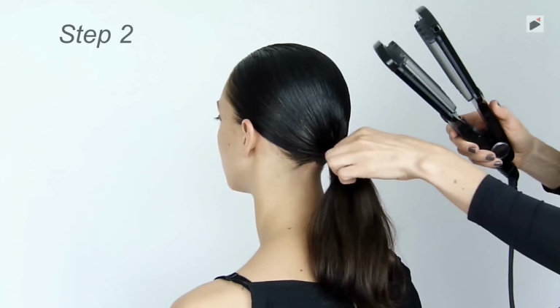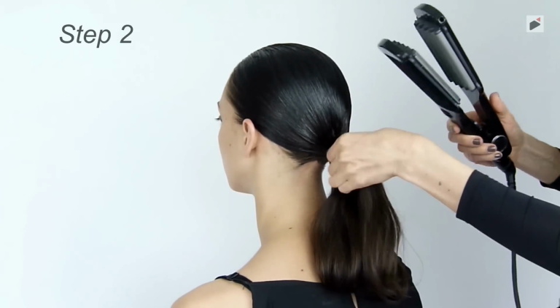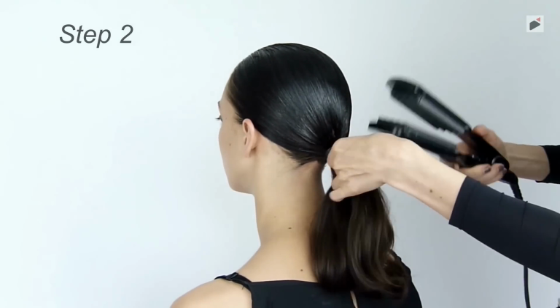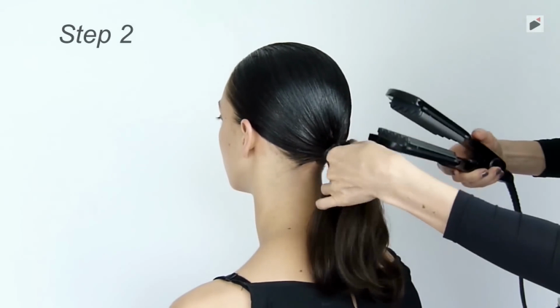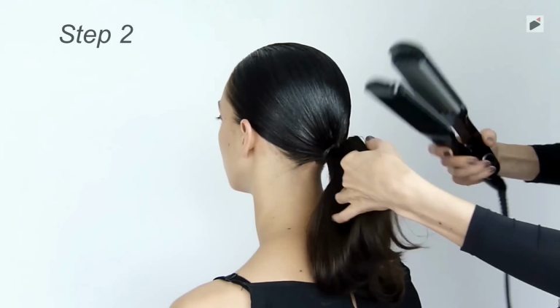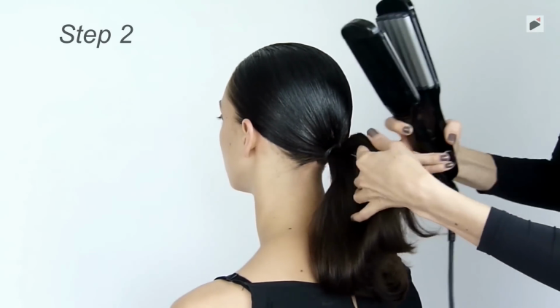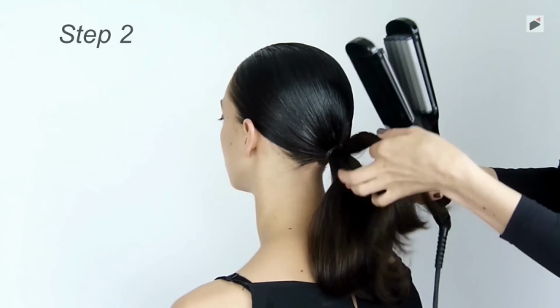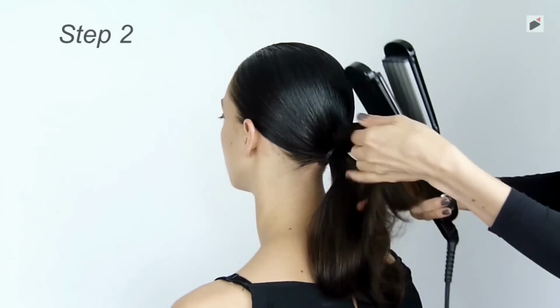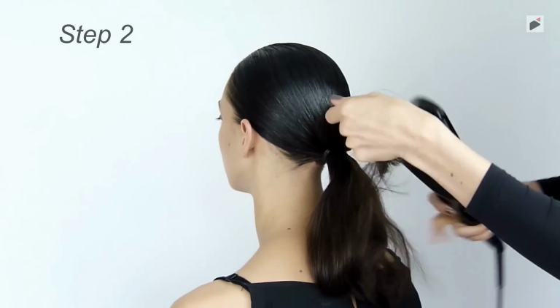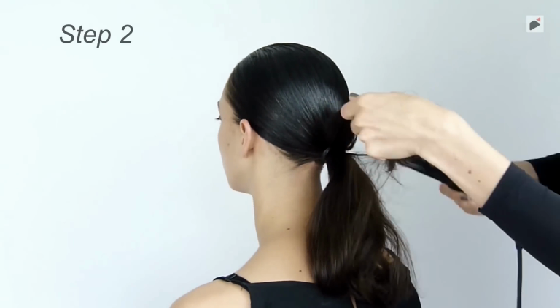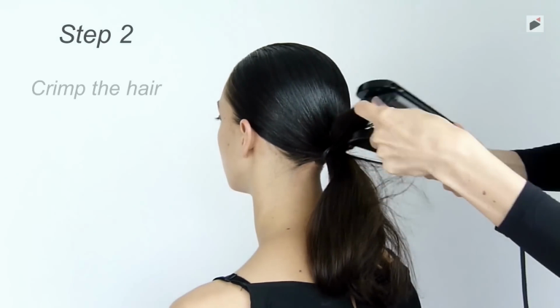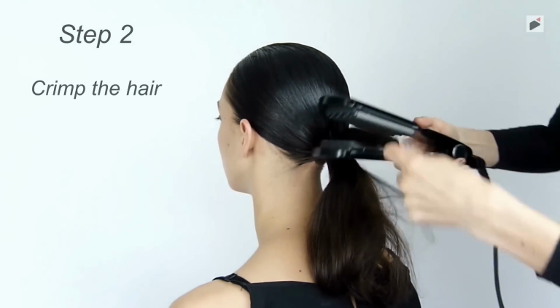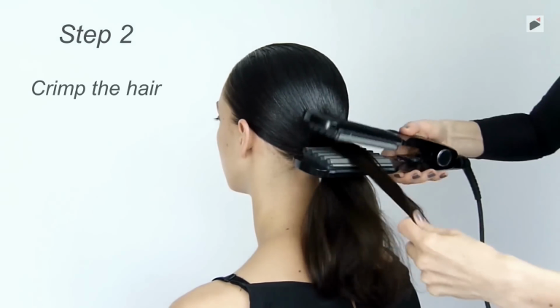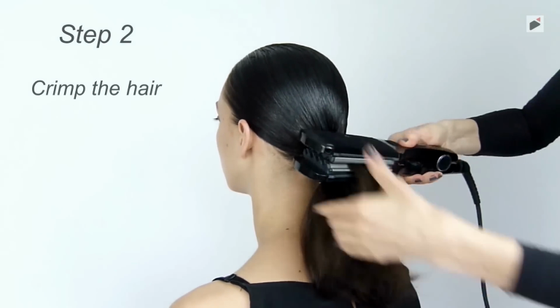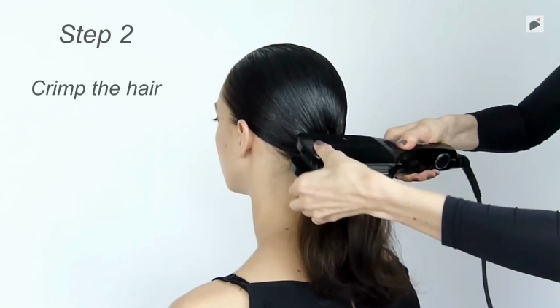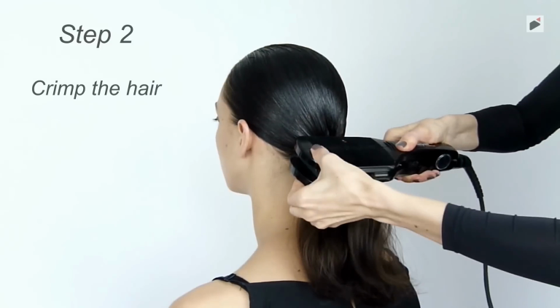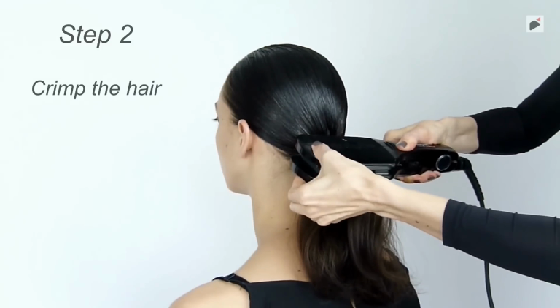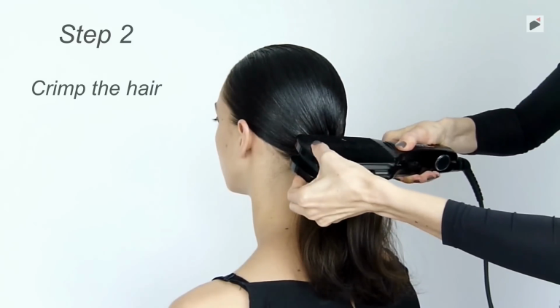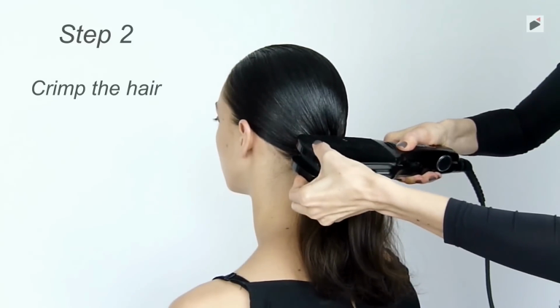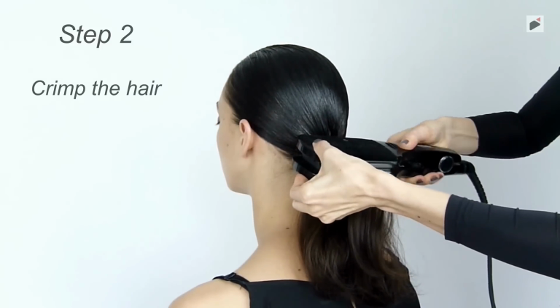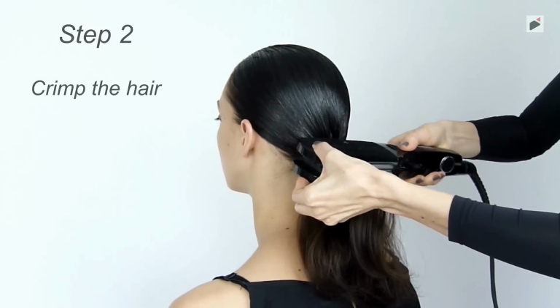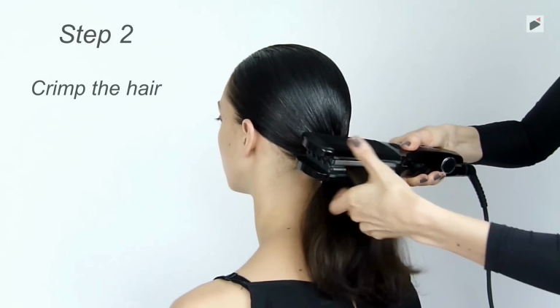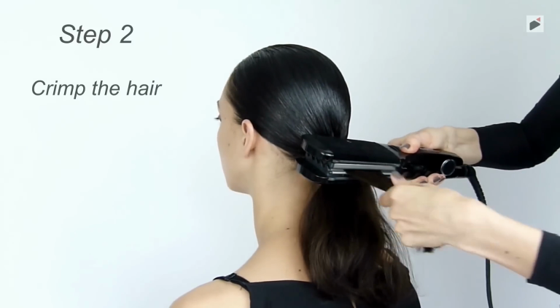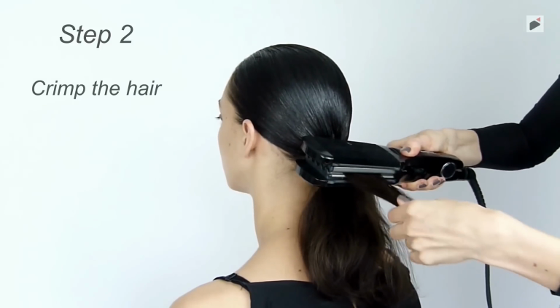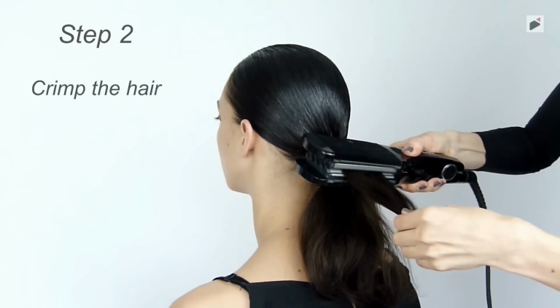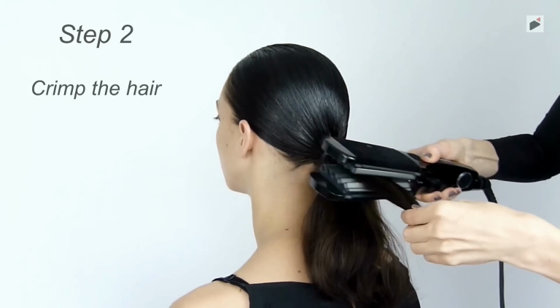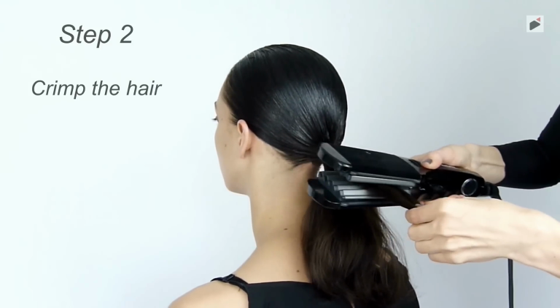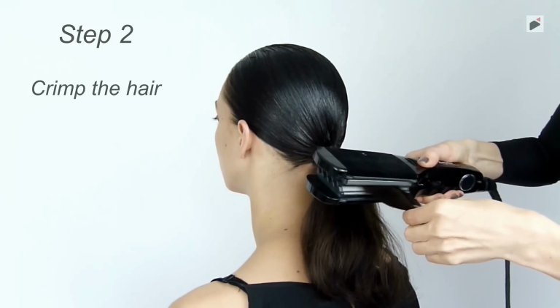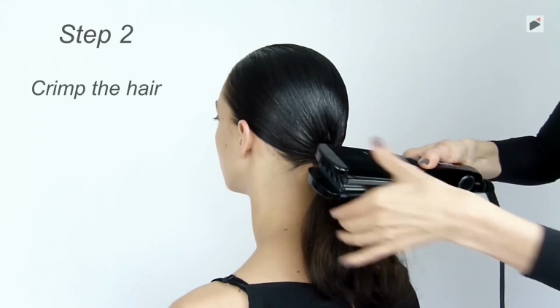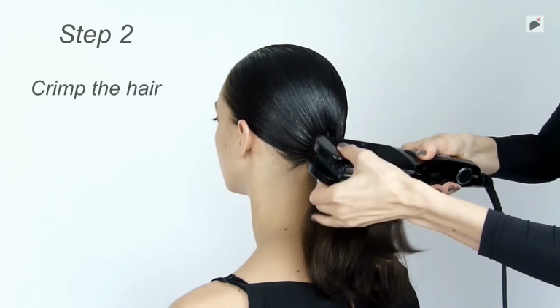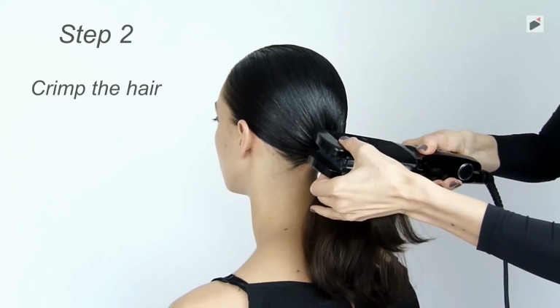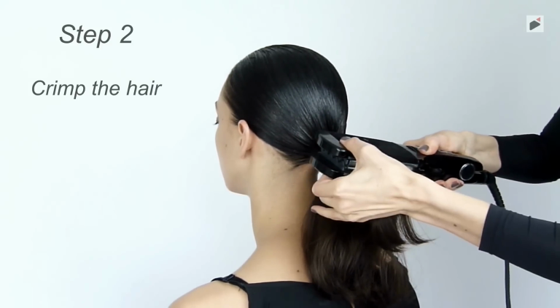Crimp the remaining hair so that it gets more volume.